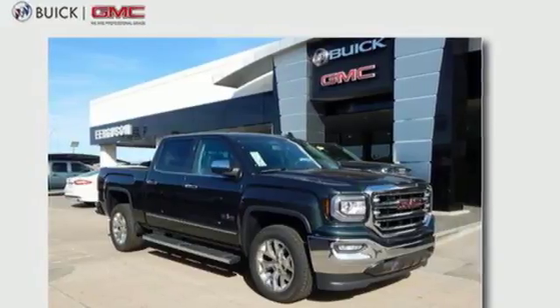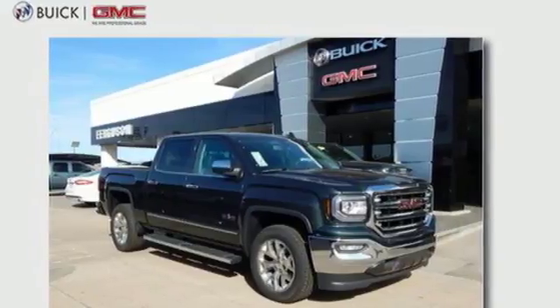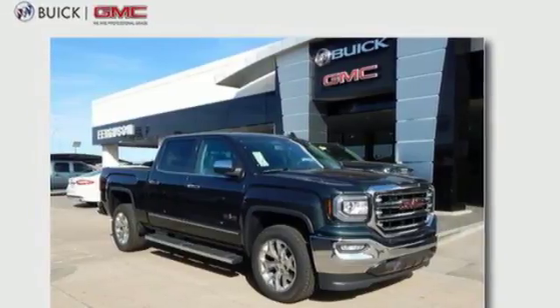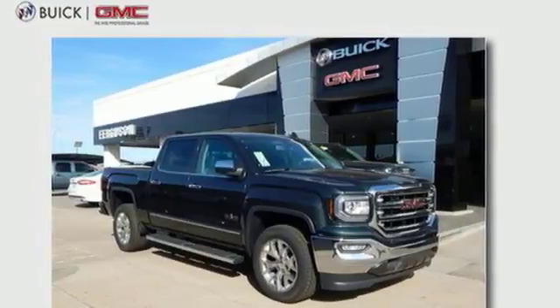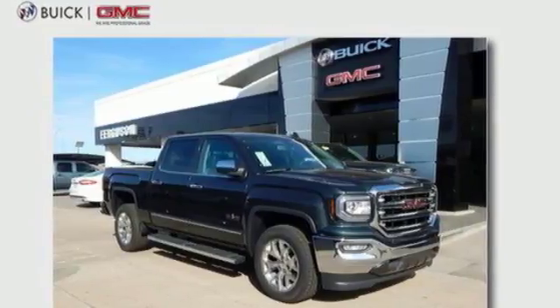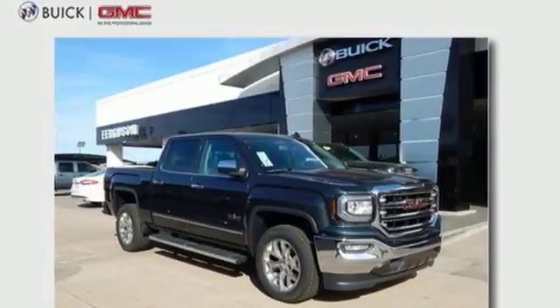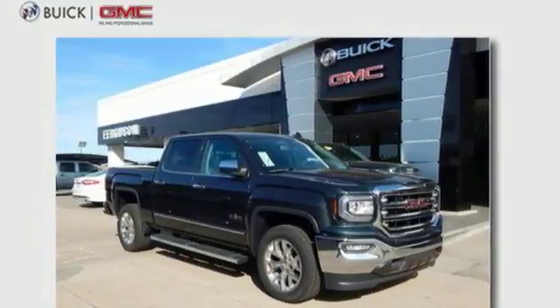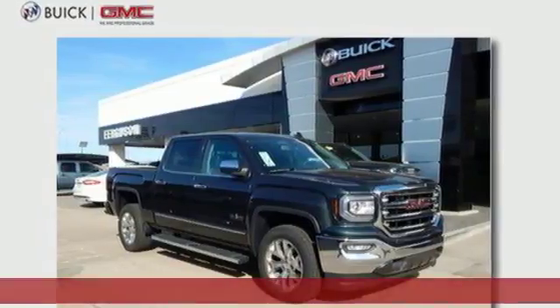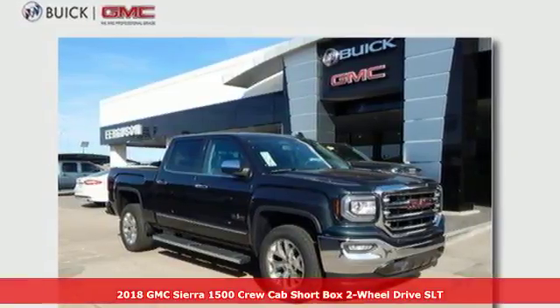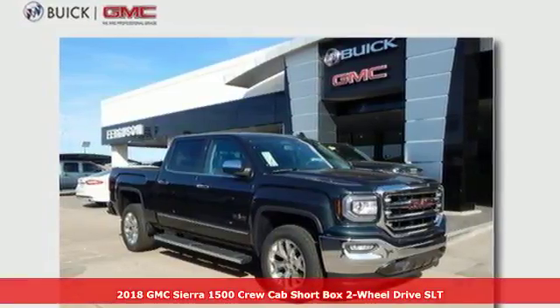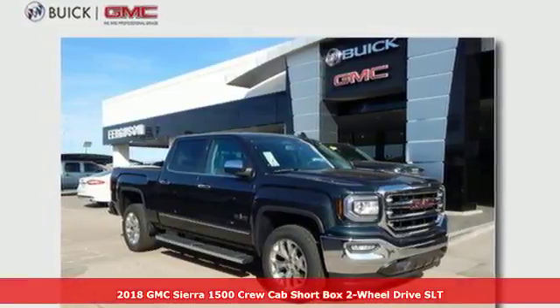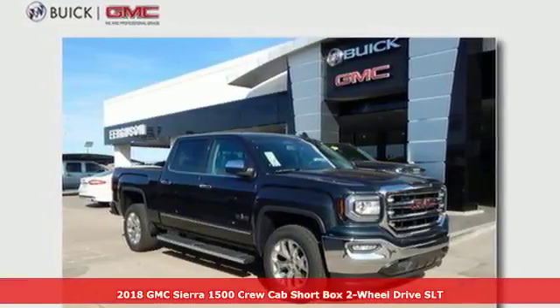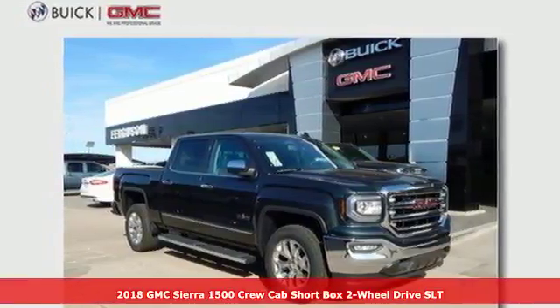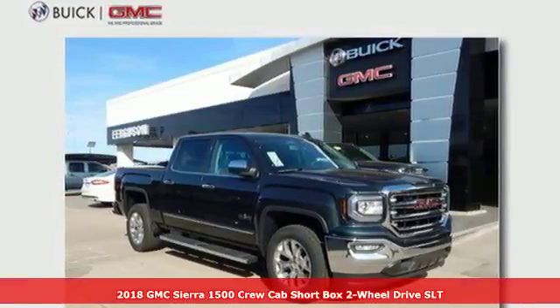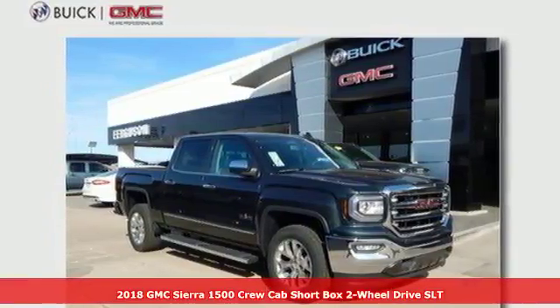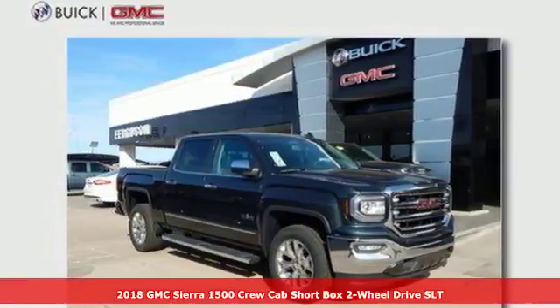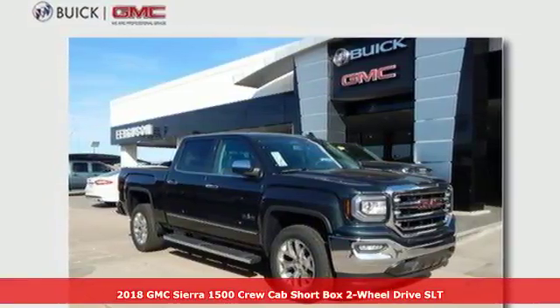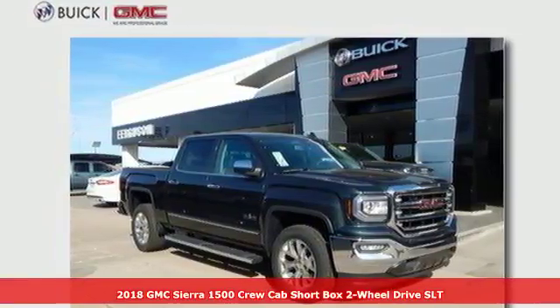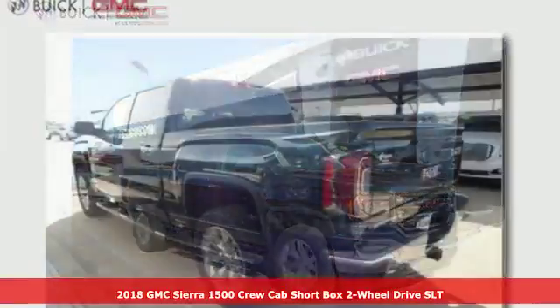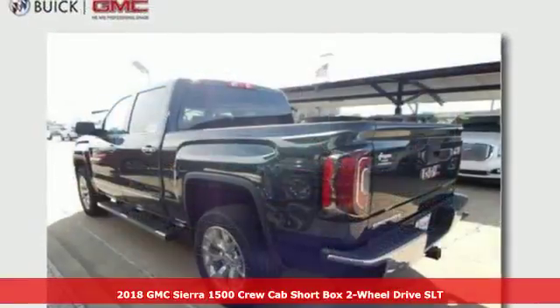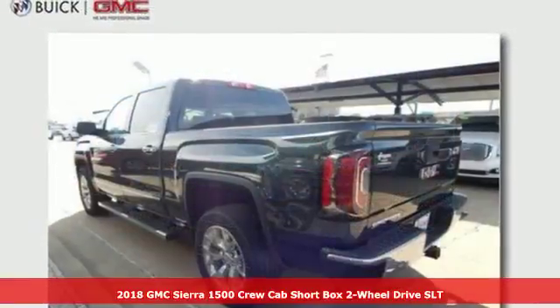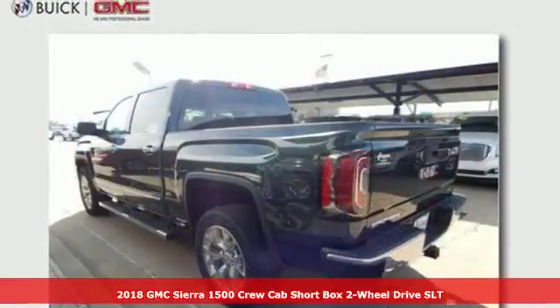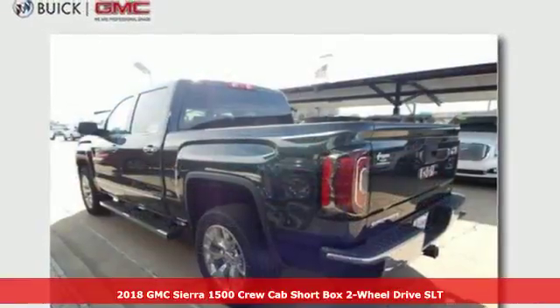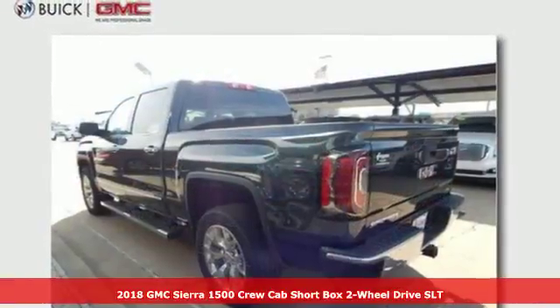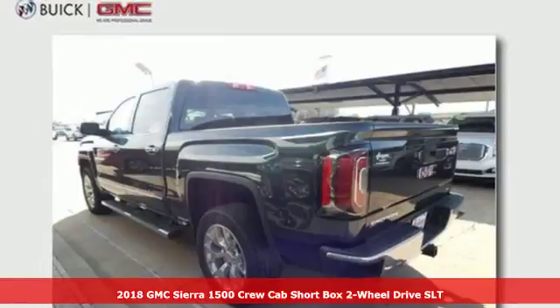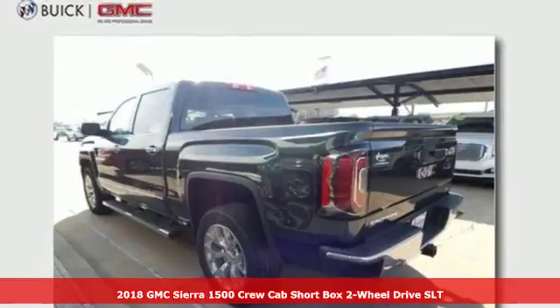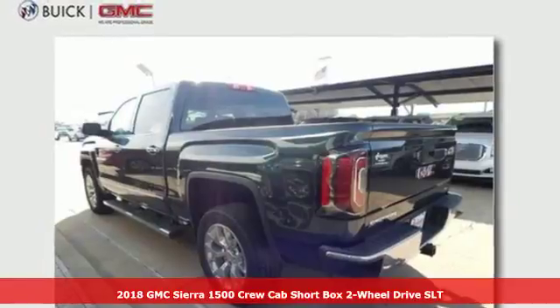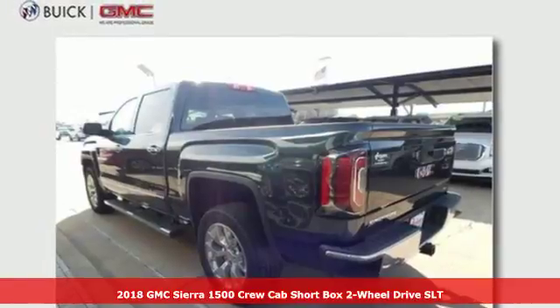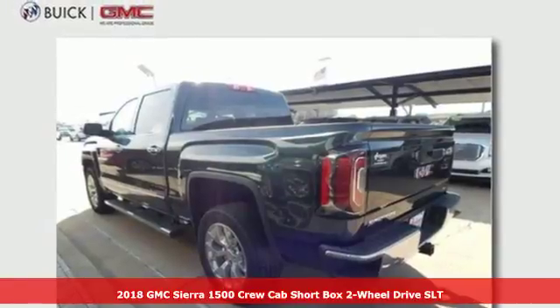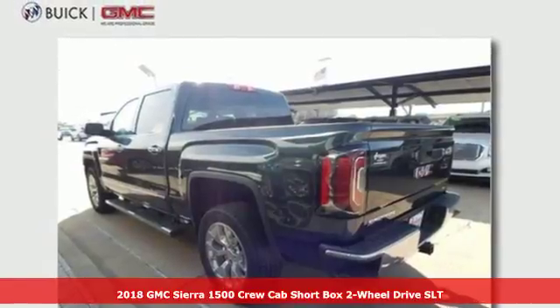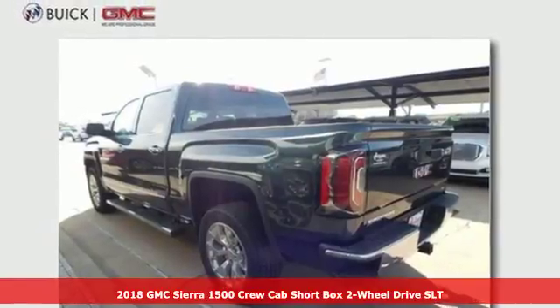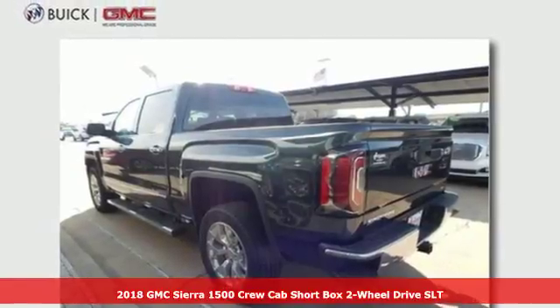It's a 2018 GMC Sierra 1500. Put the work in and reap the rewards.